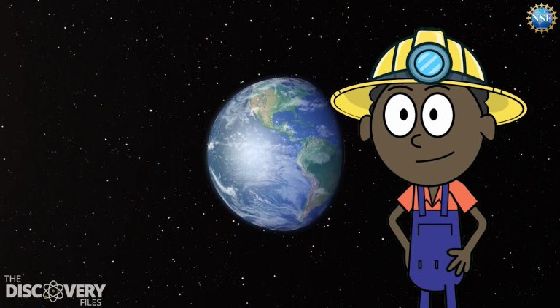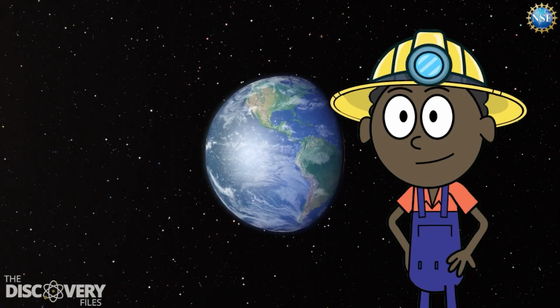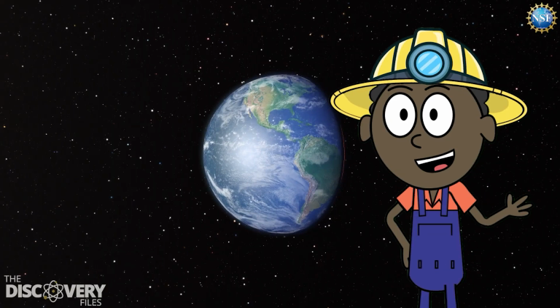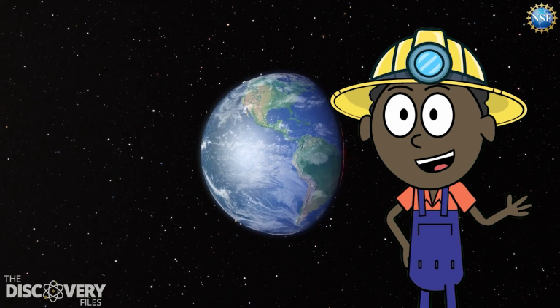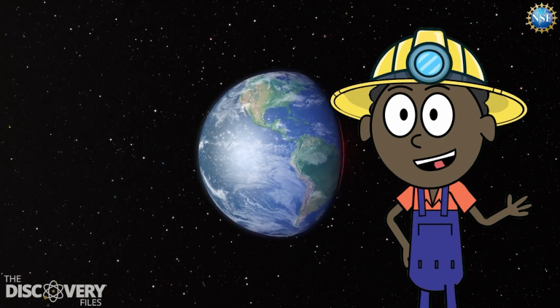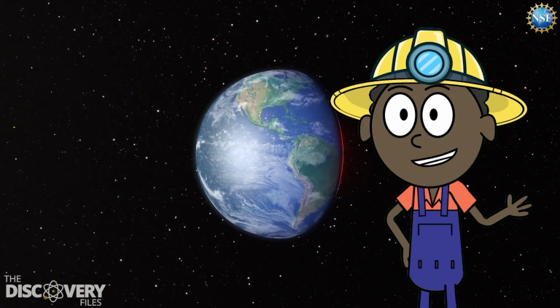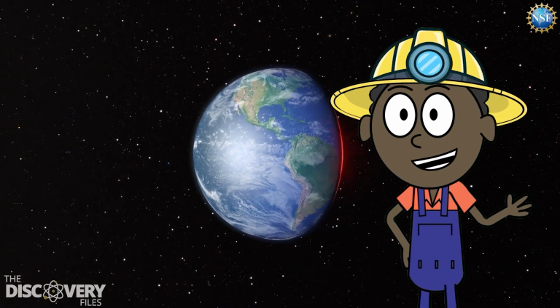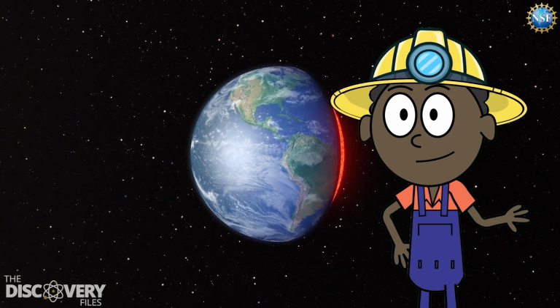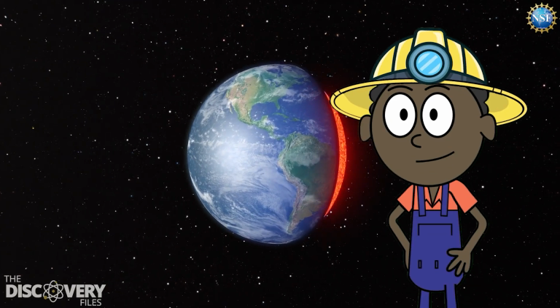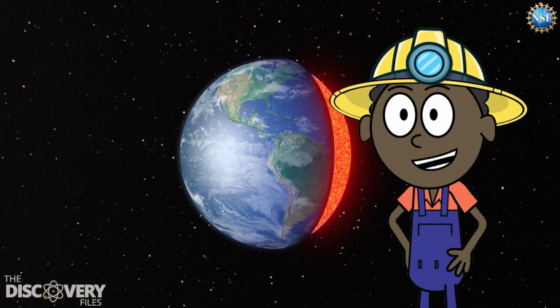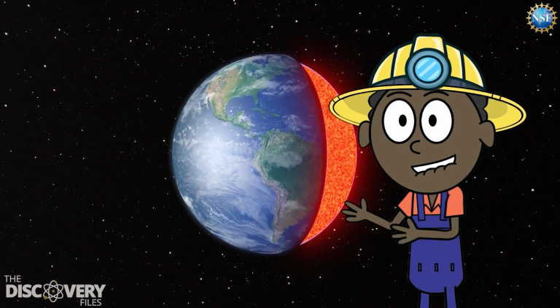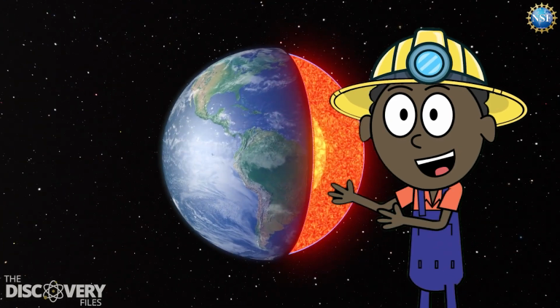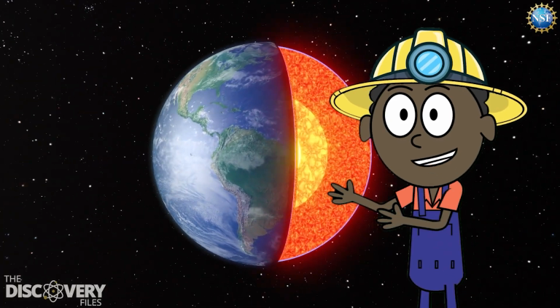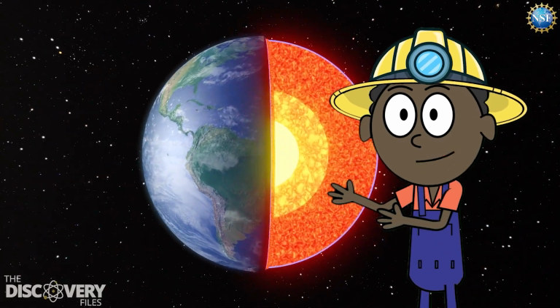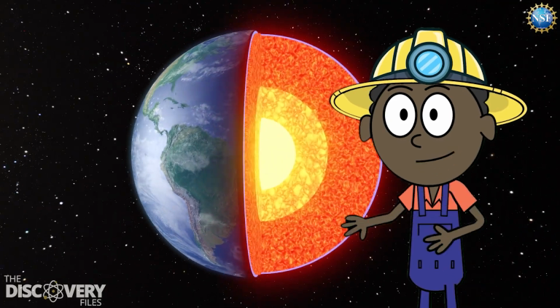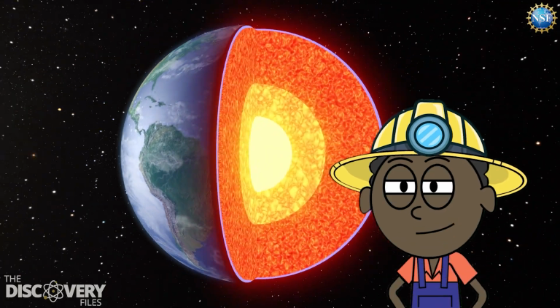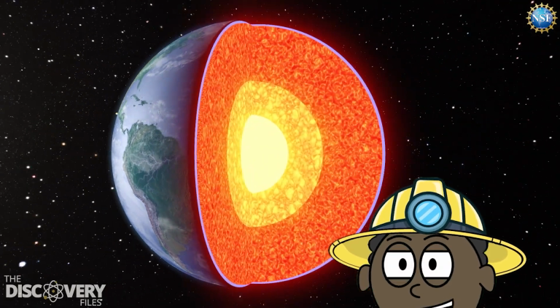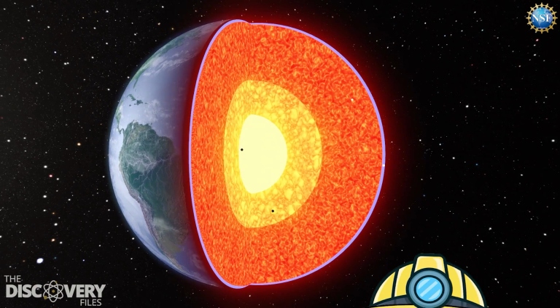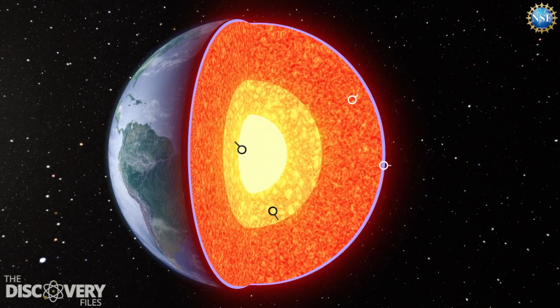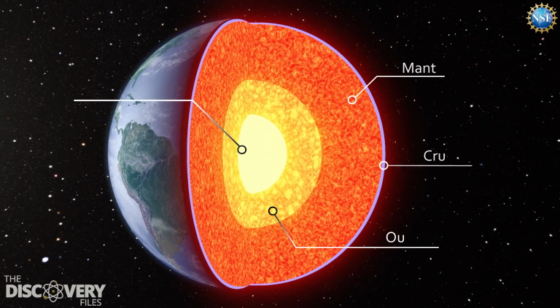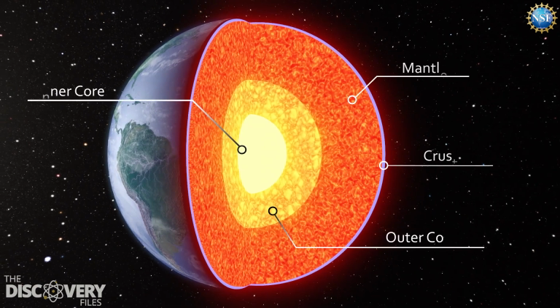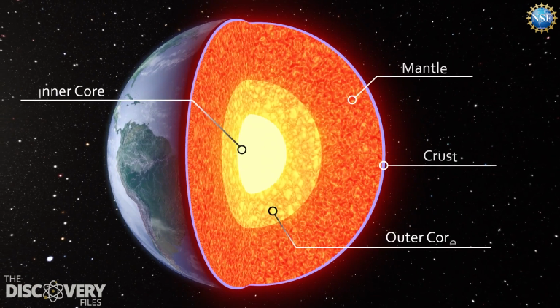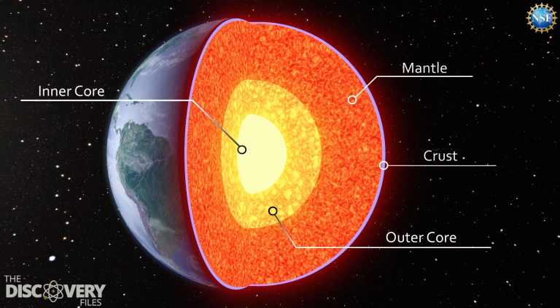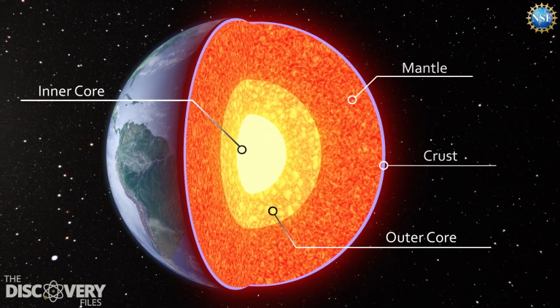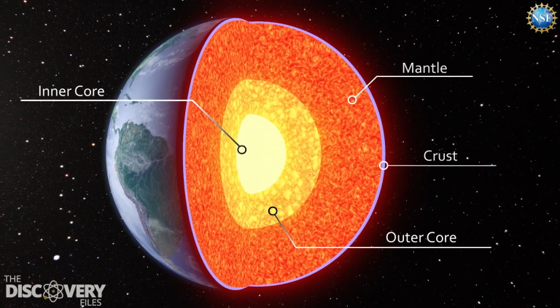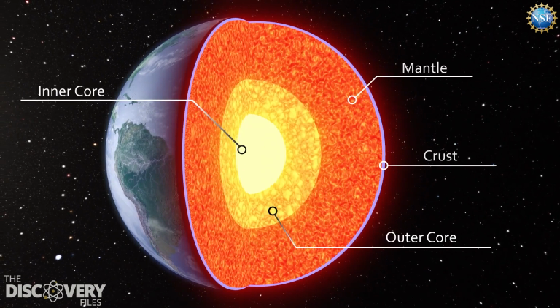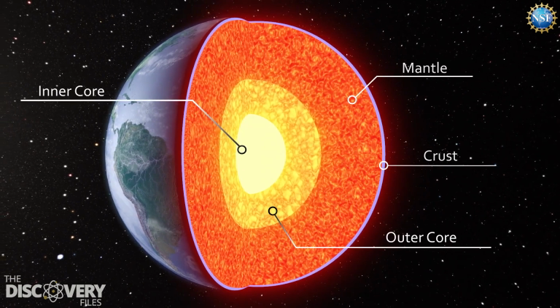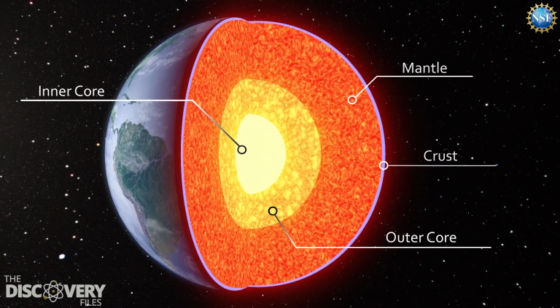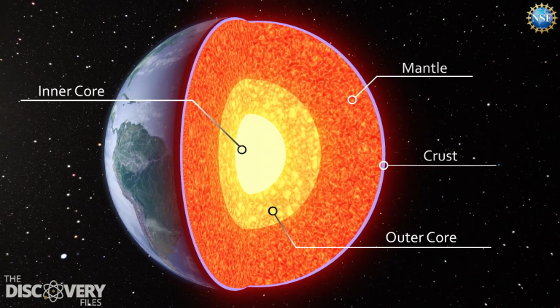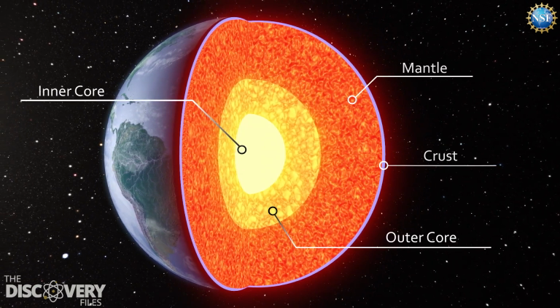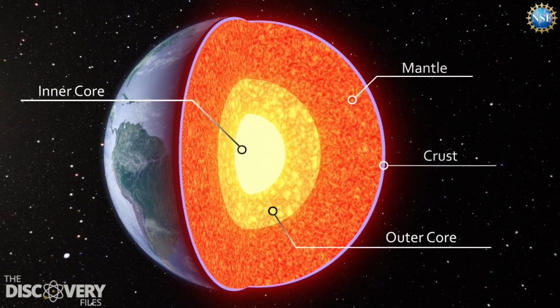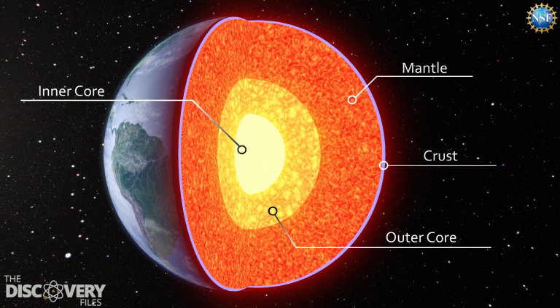If you were to slice into the Earth, you would find the crust, the mantle, the outer core, and the inner core.